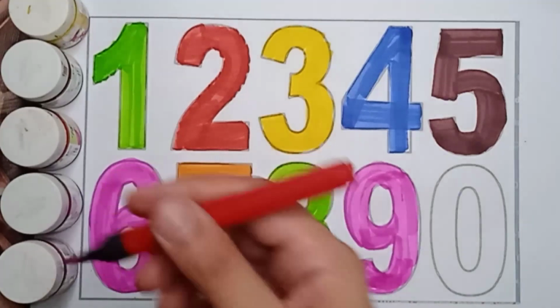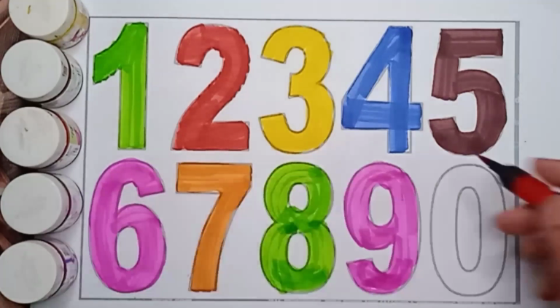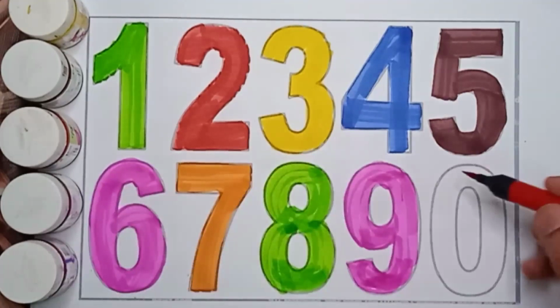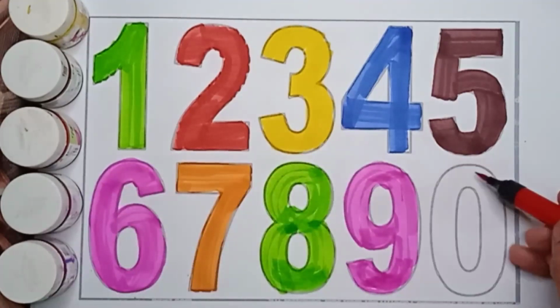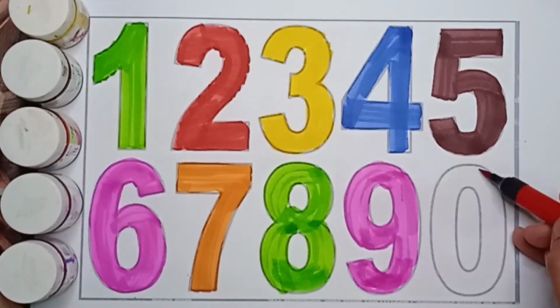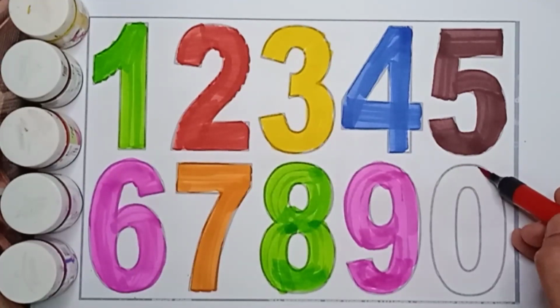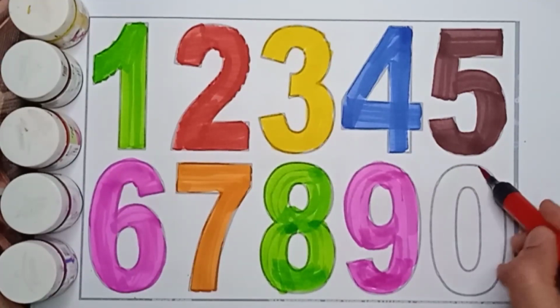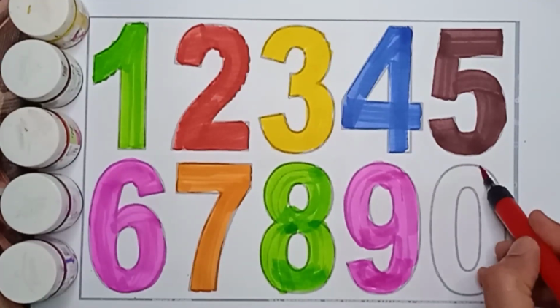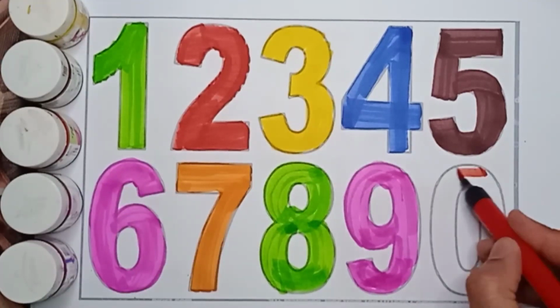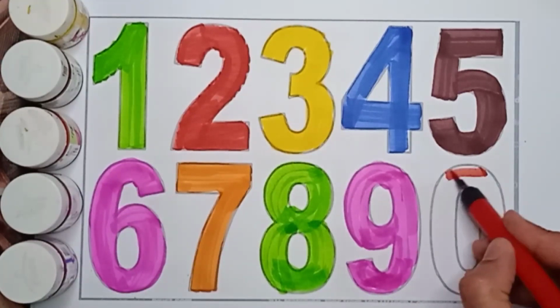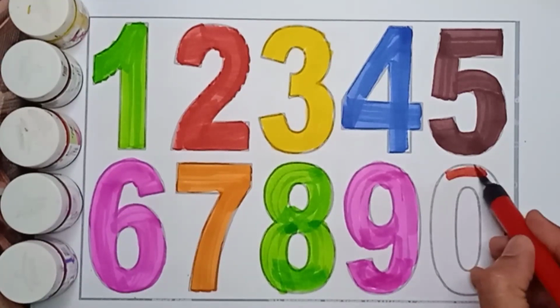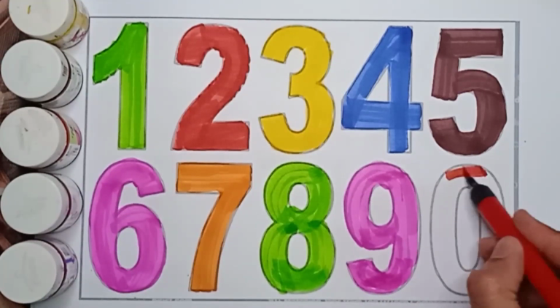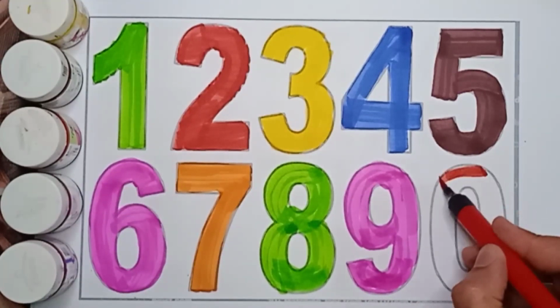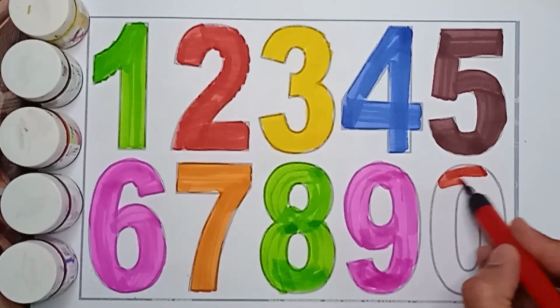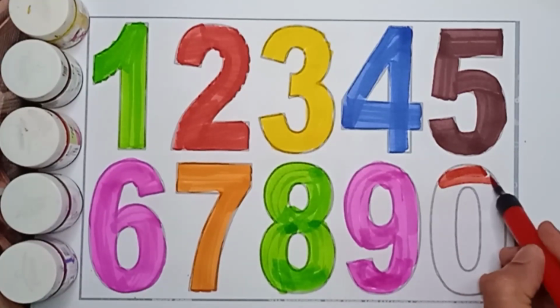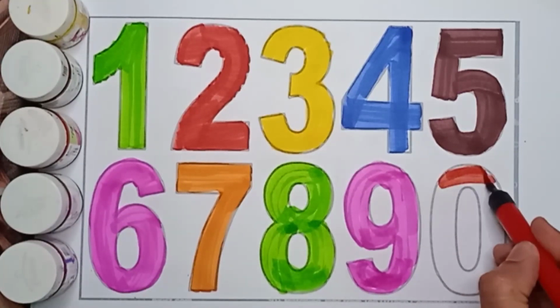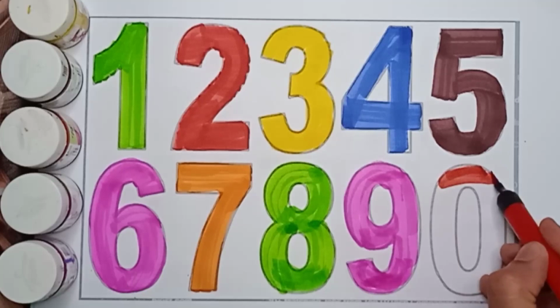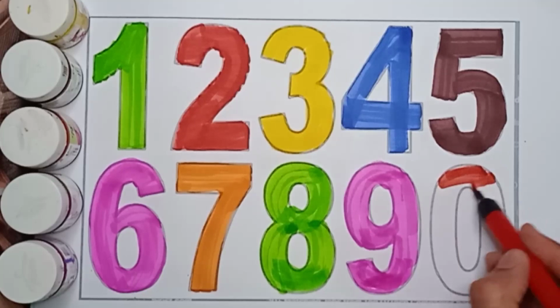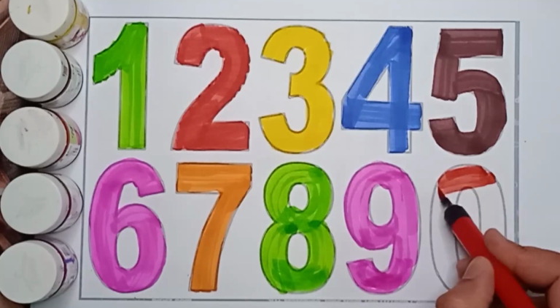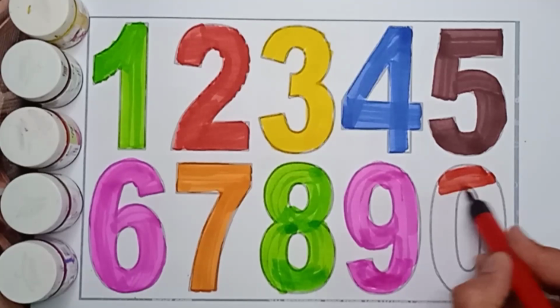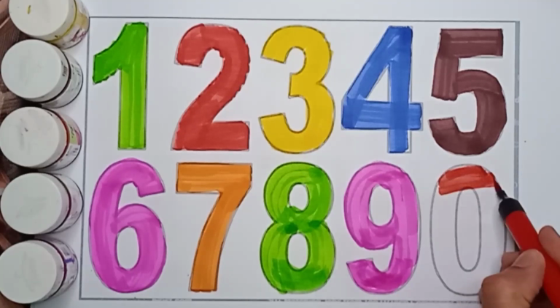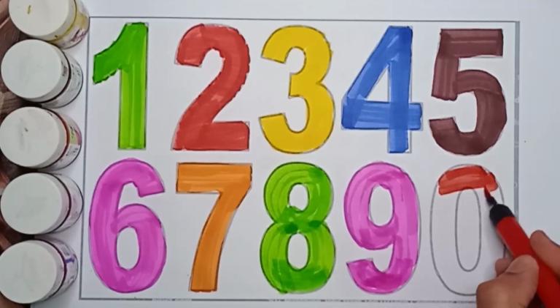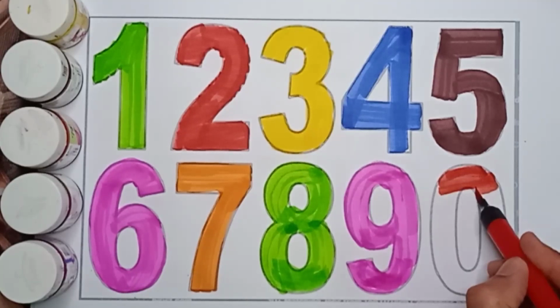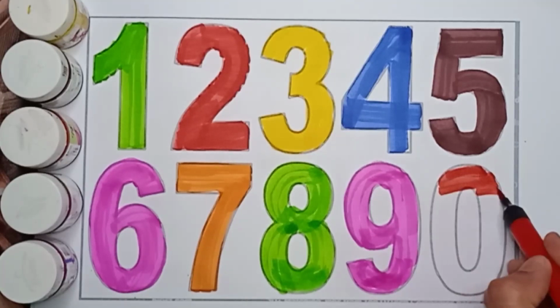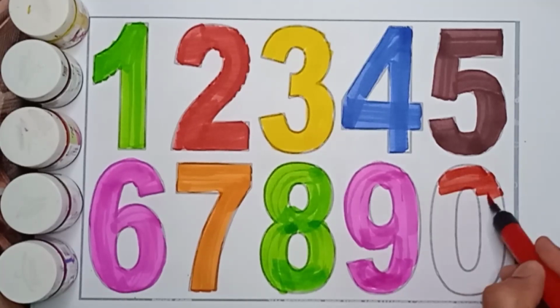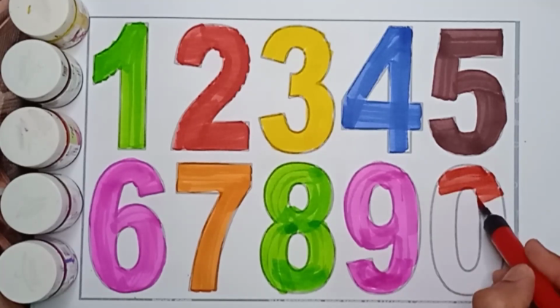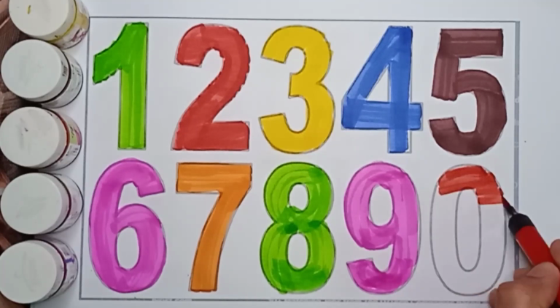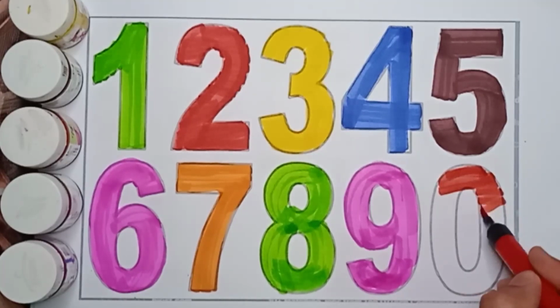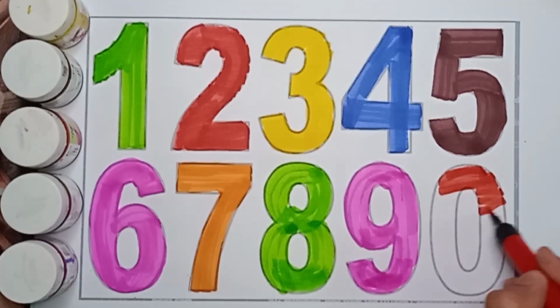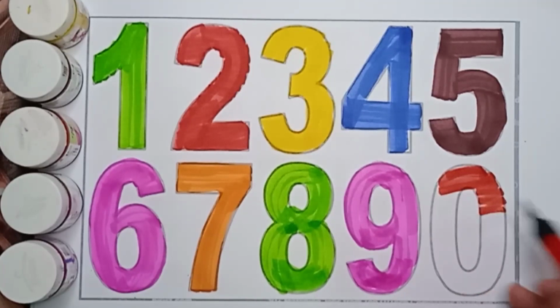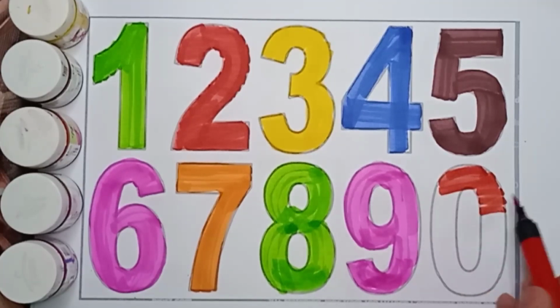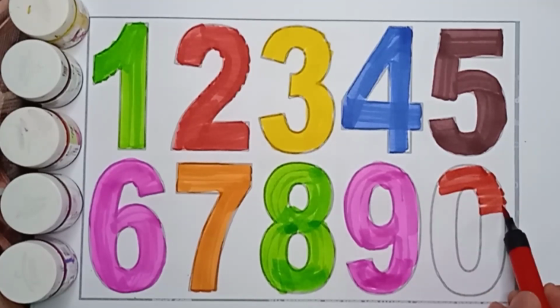Red color, 0. Pink color, 9. Pink color, 9.